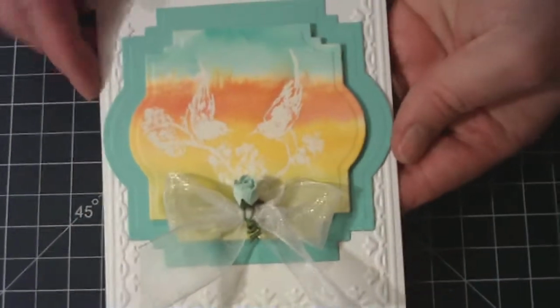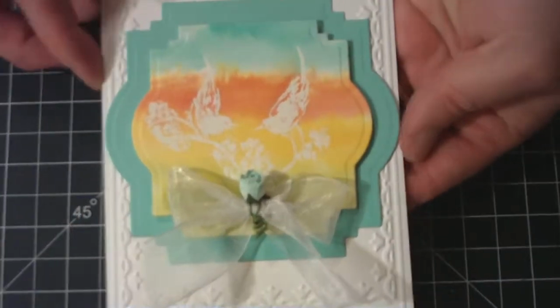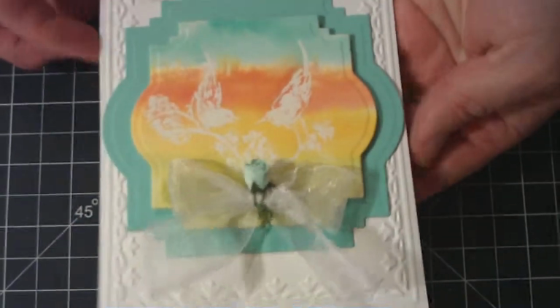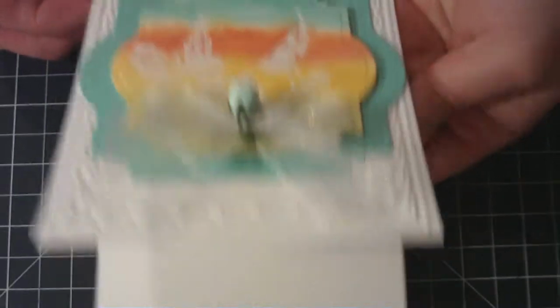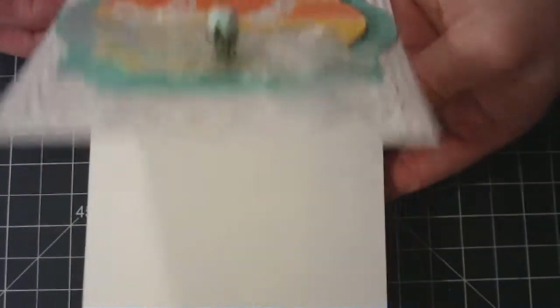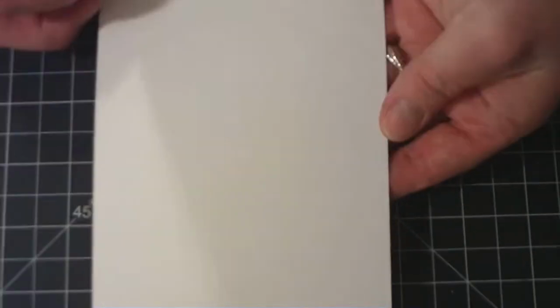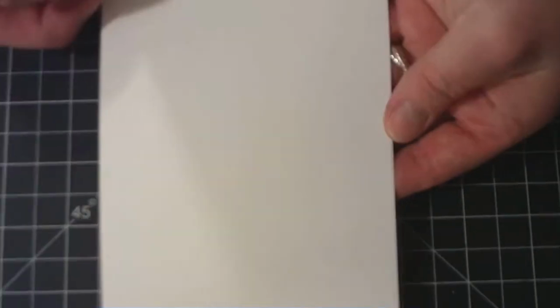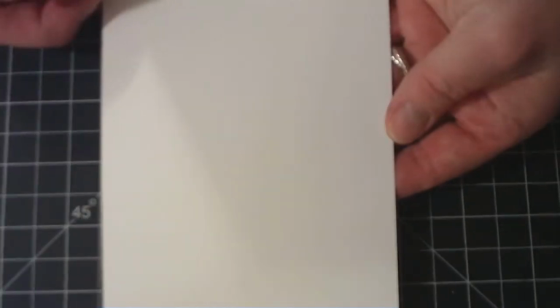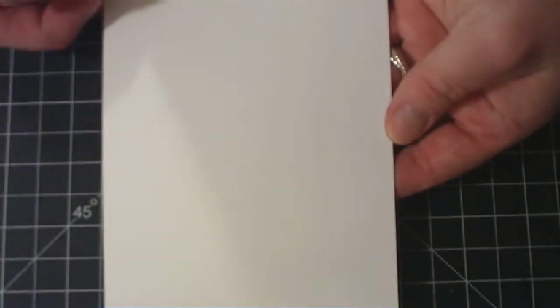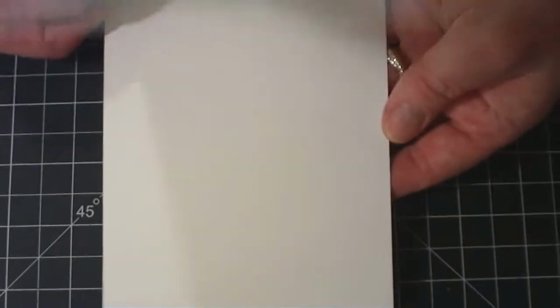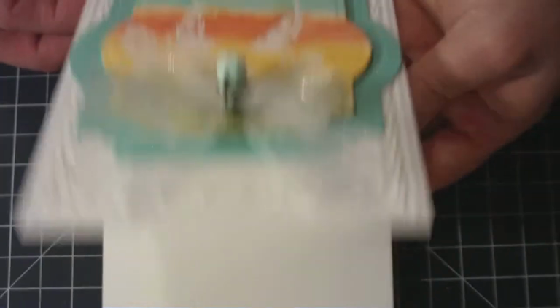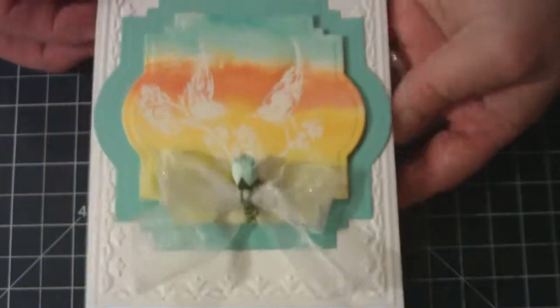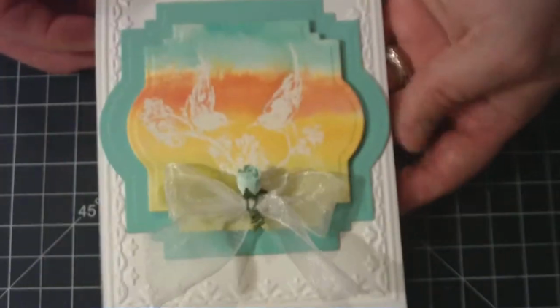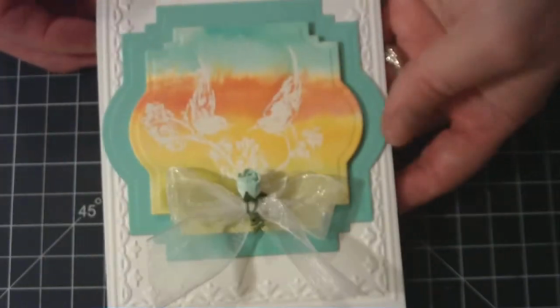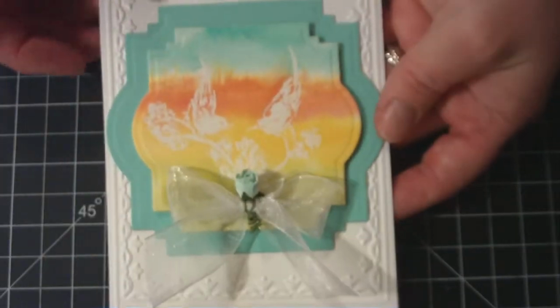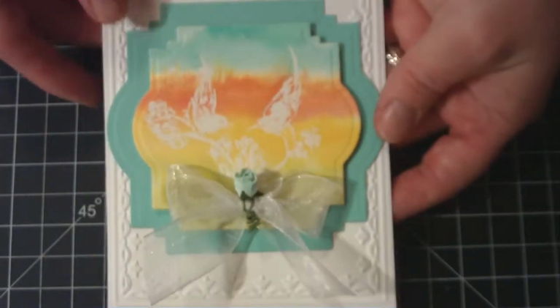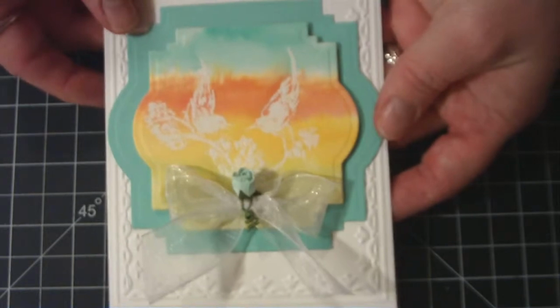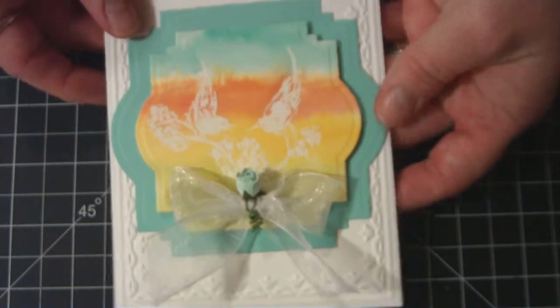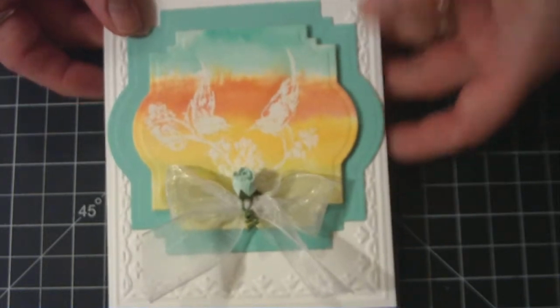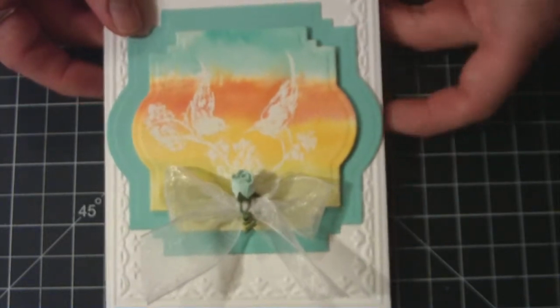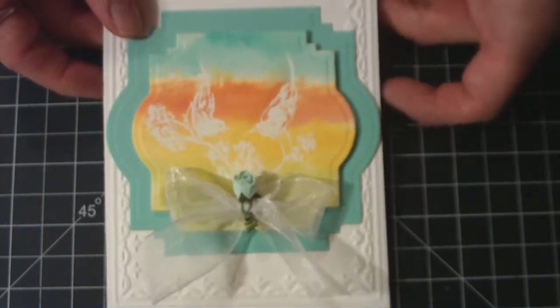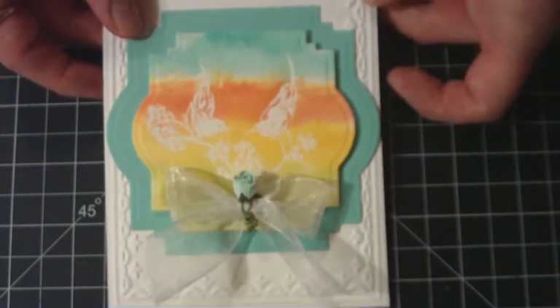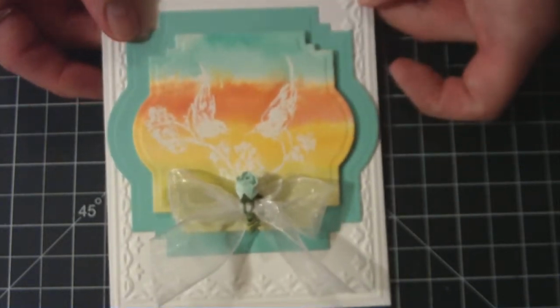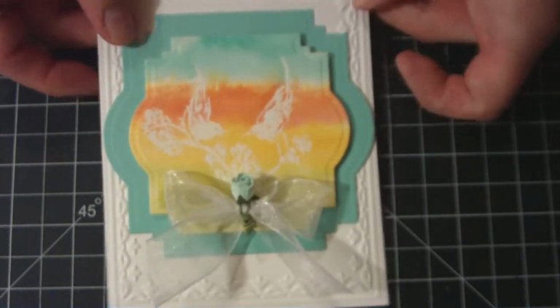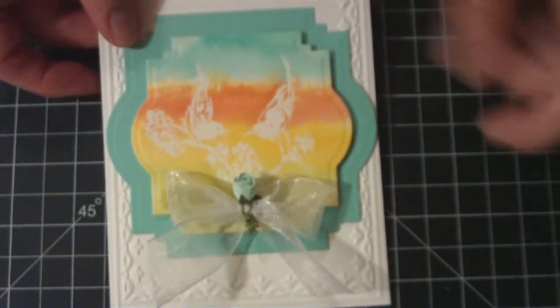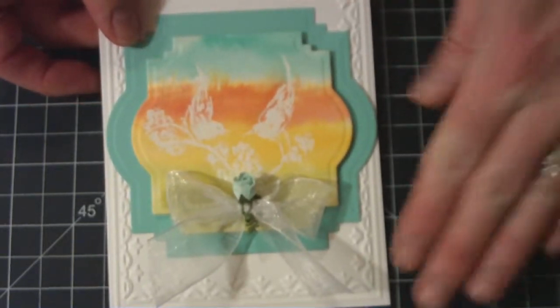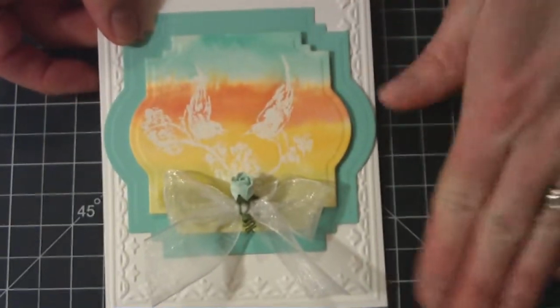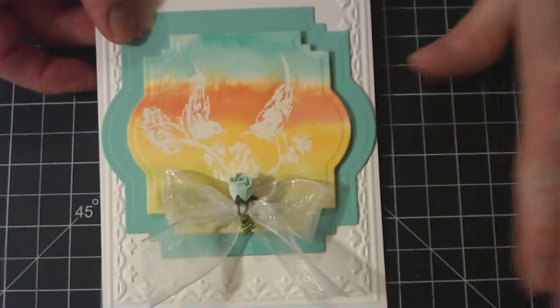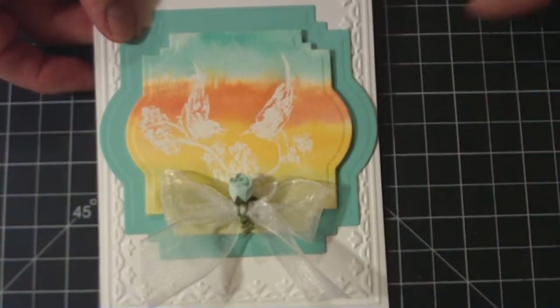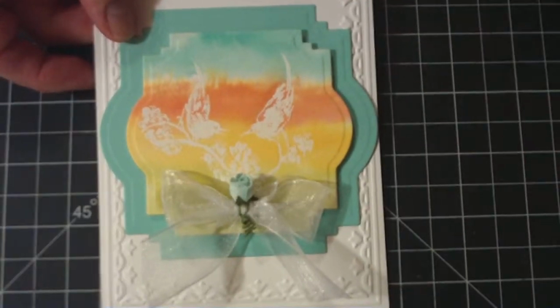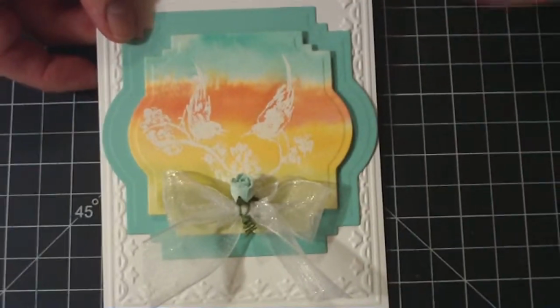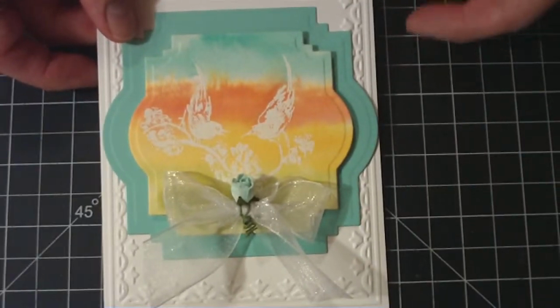The inside is blank. I haven't decided what I'm going to use it for yet.